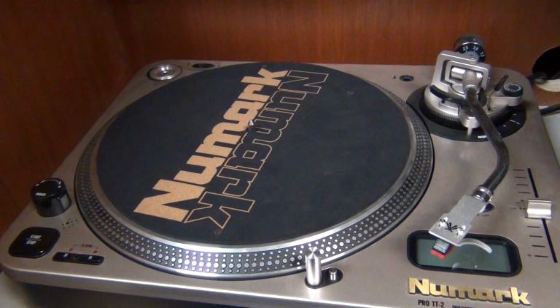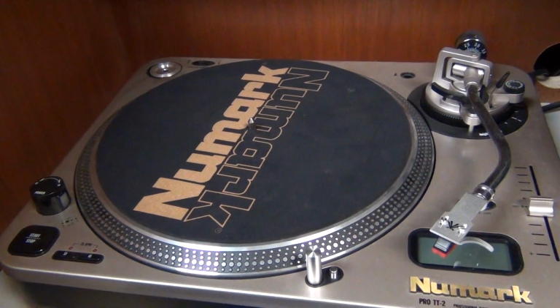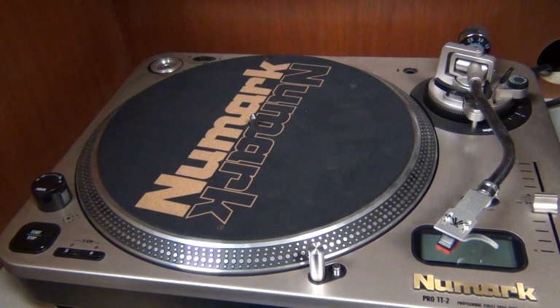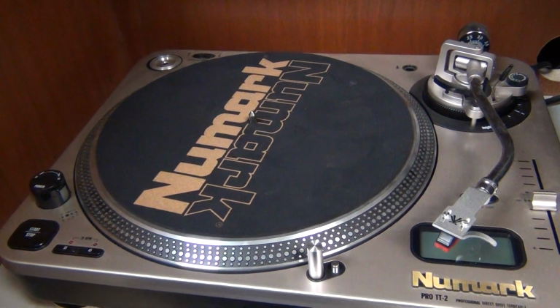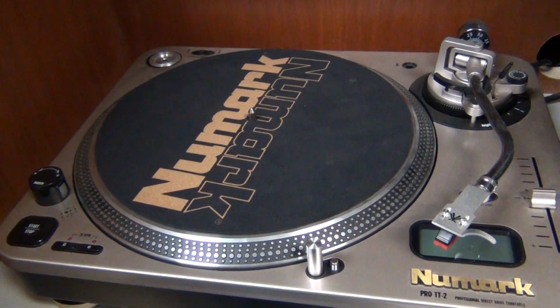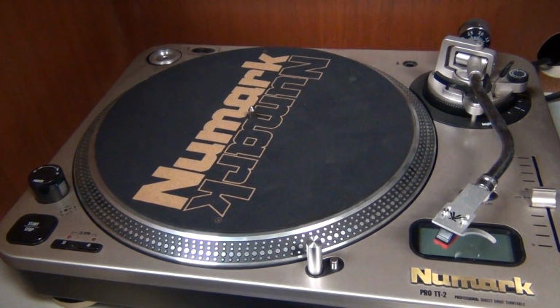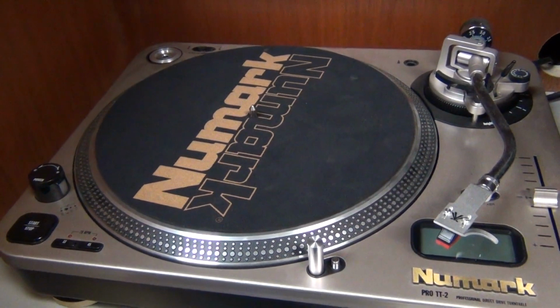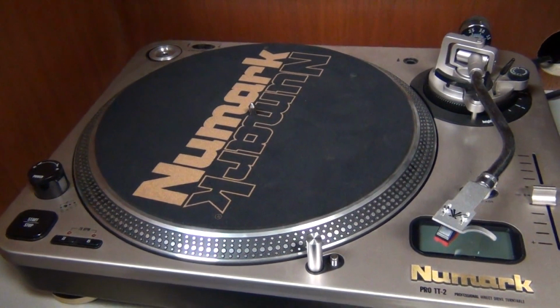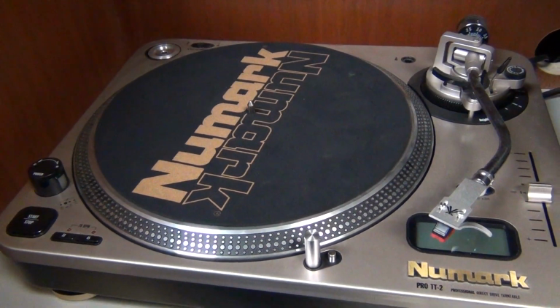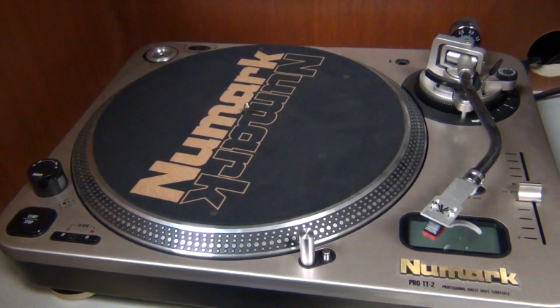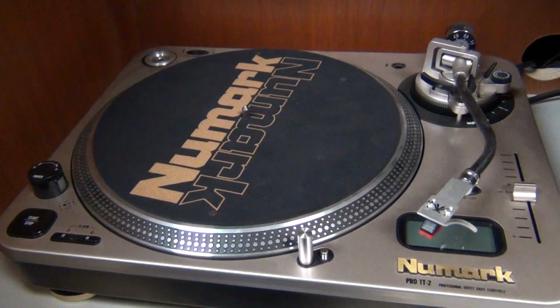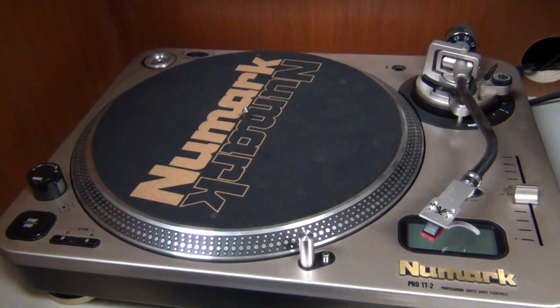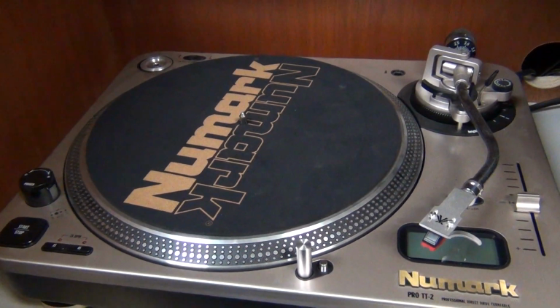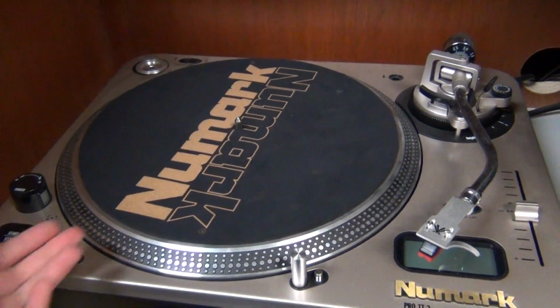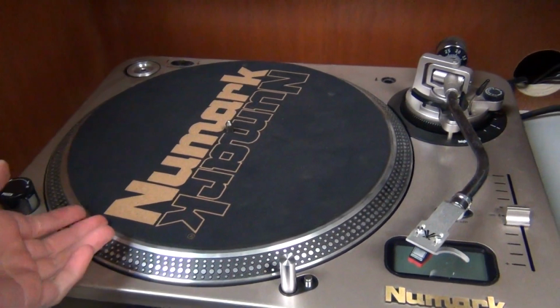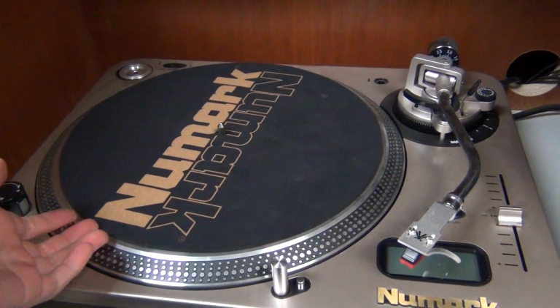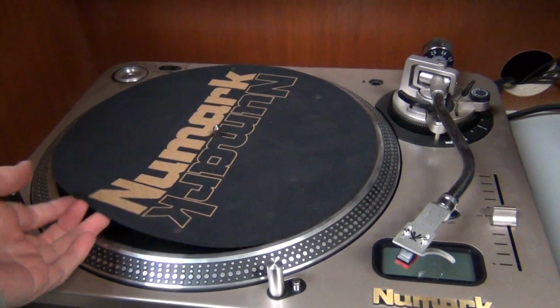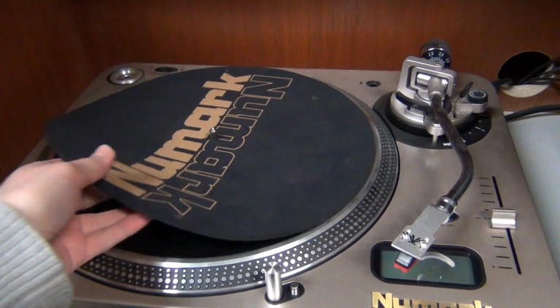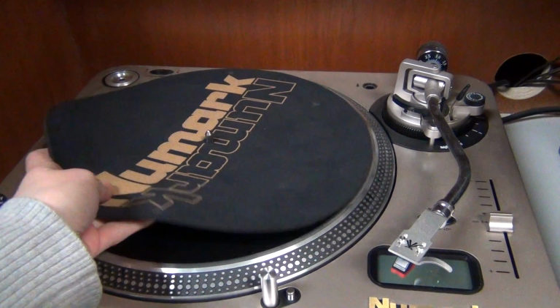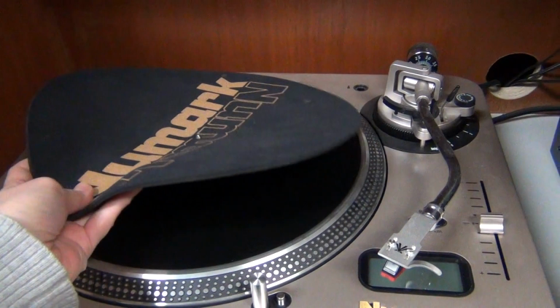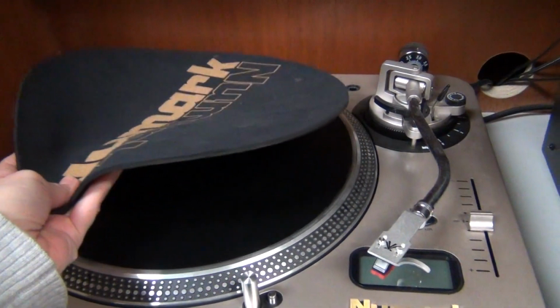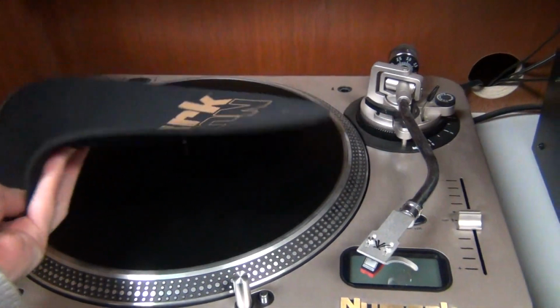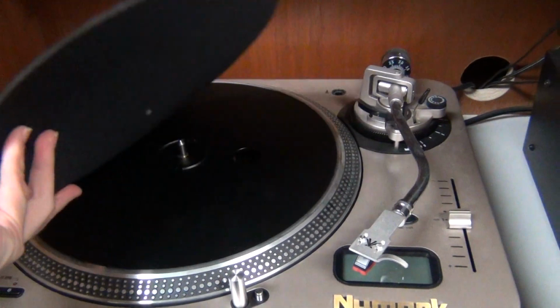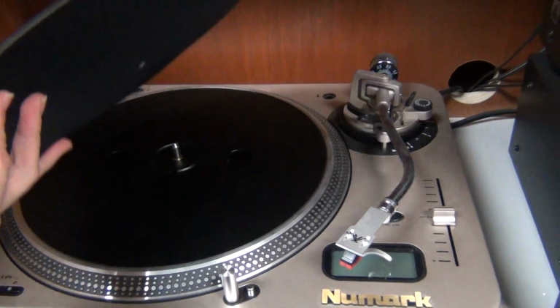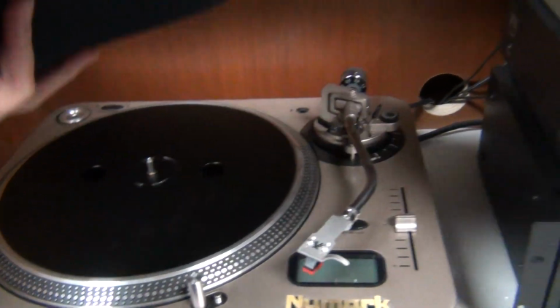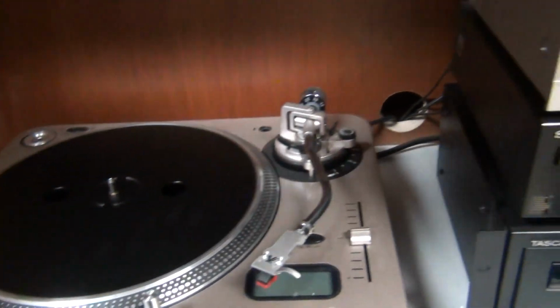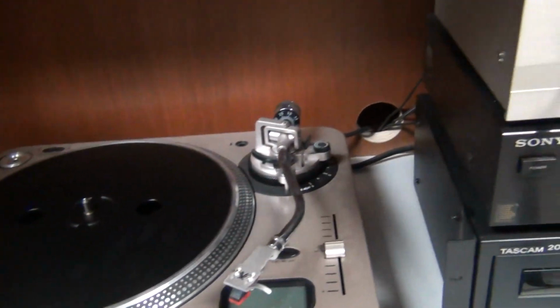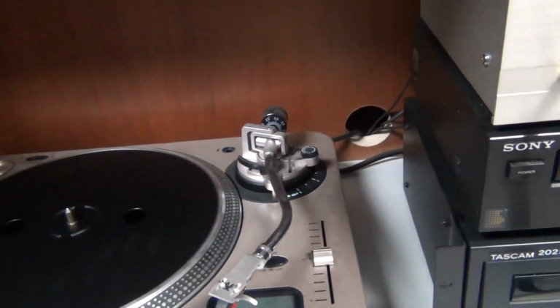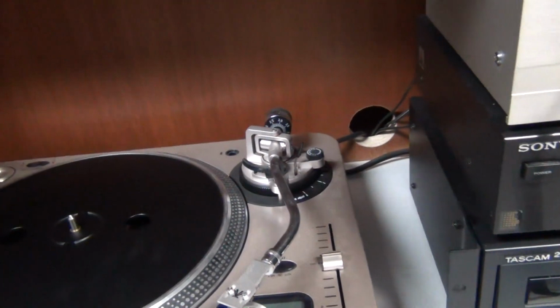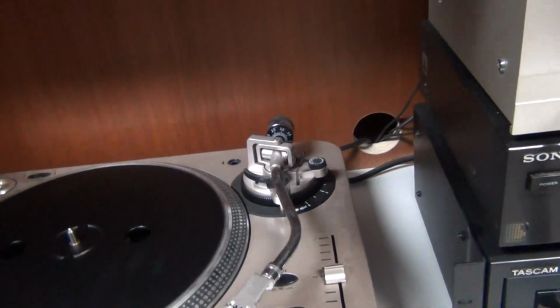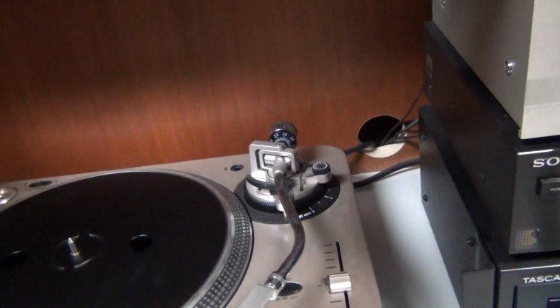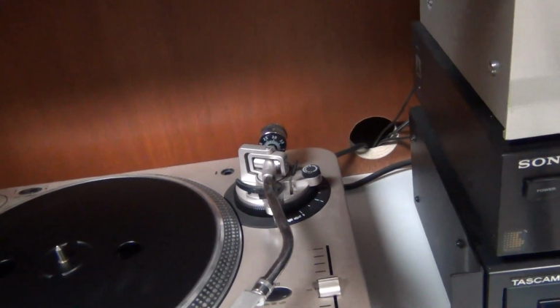When listening to a record, the first thing you'll need to do for this turntable is remove the dust cover and move it out of your way.